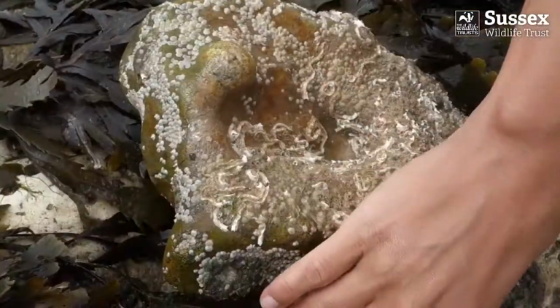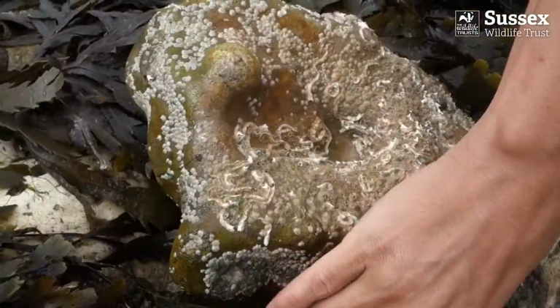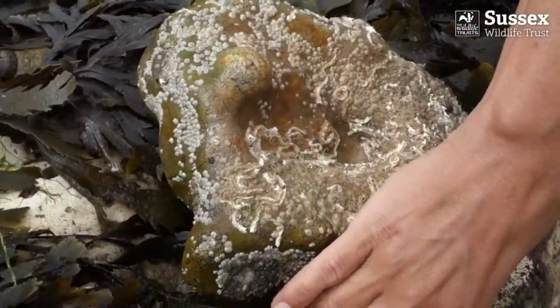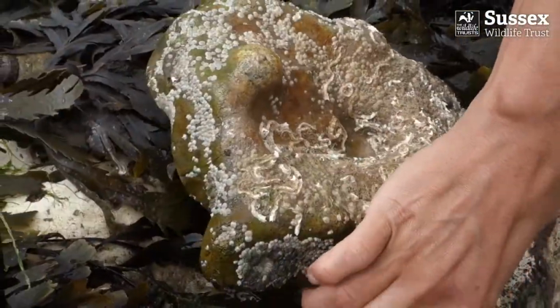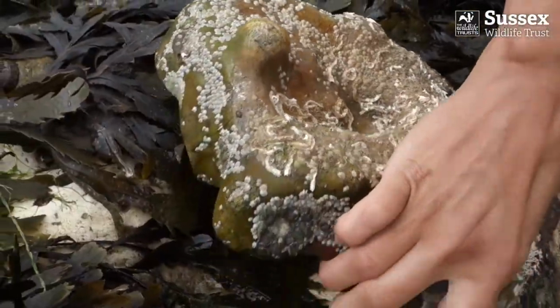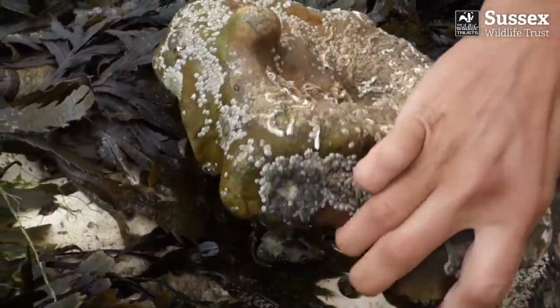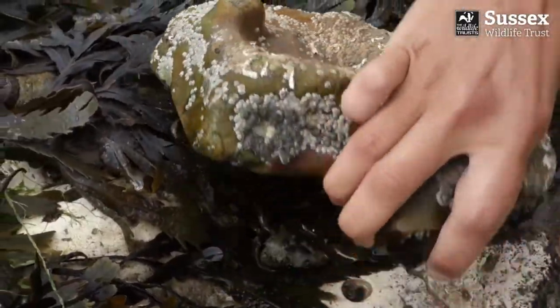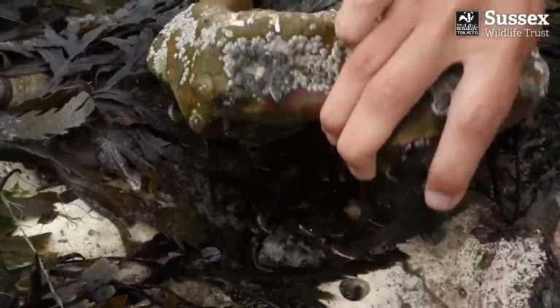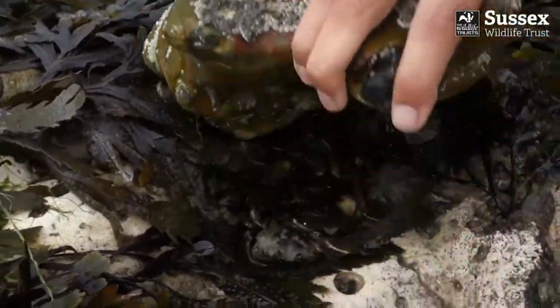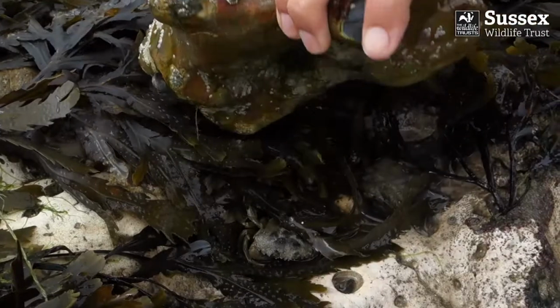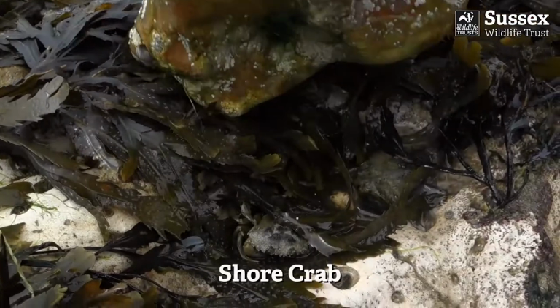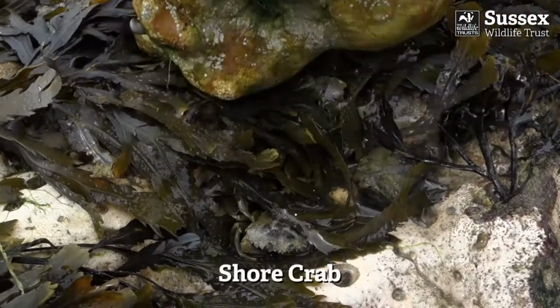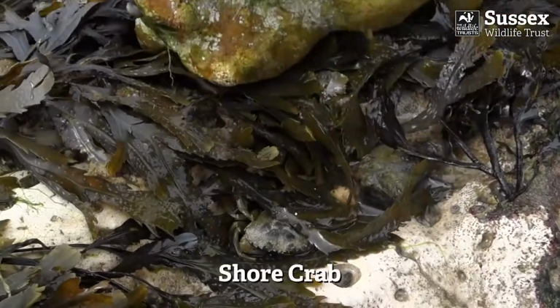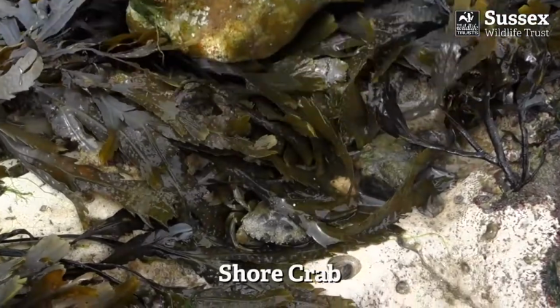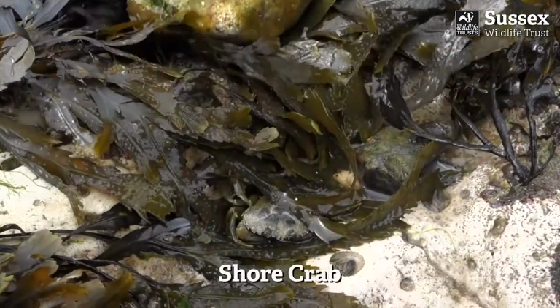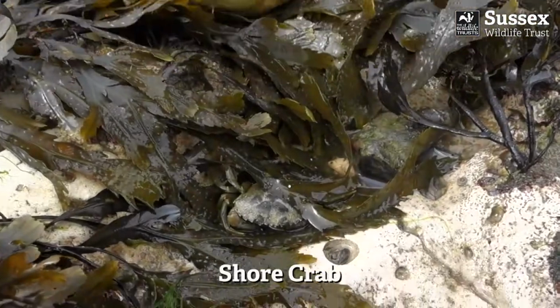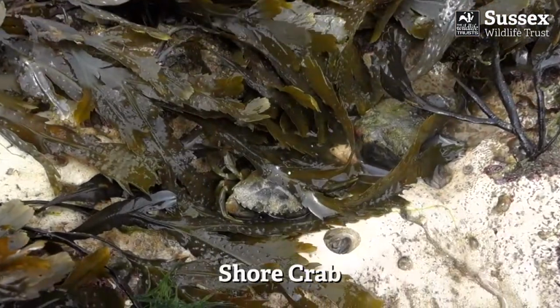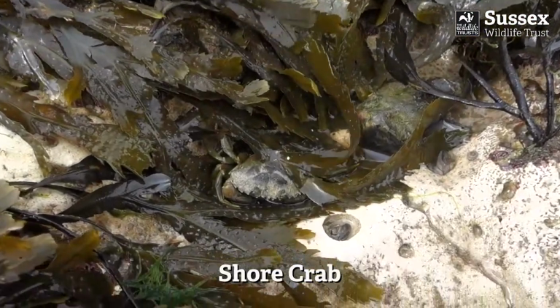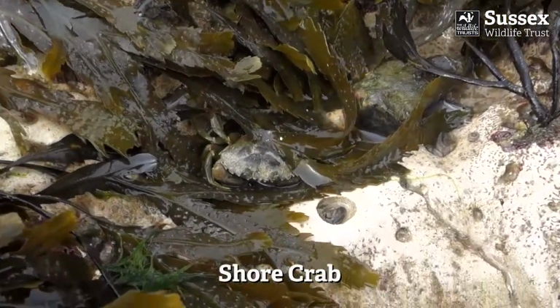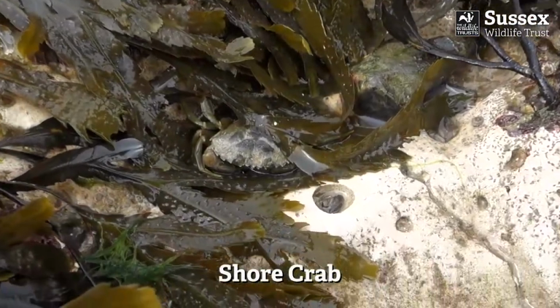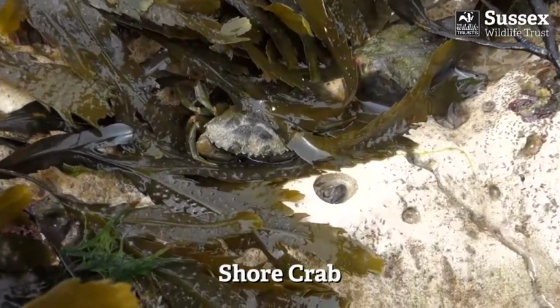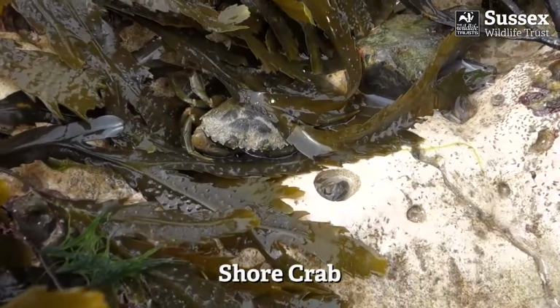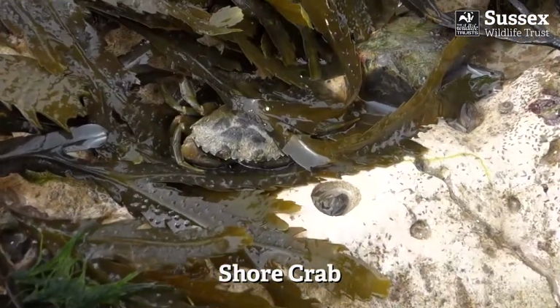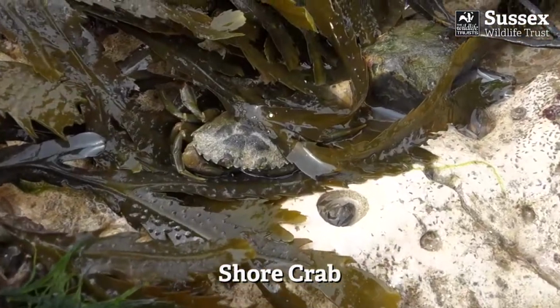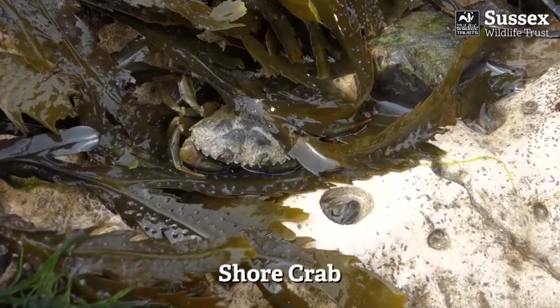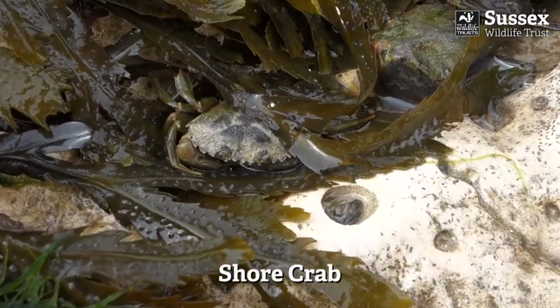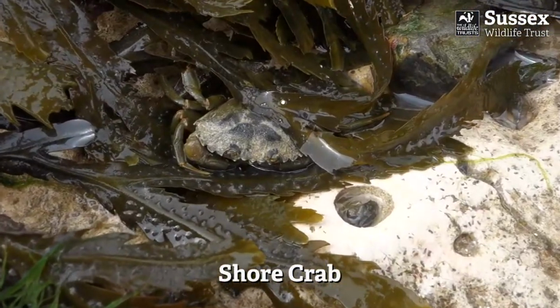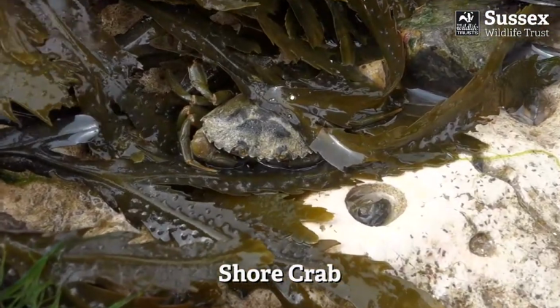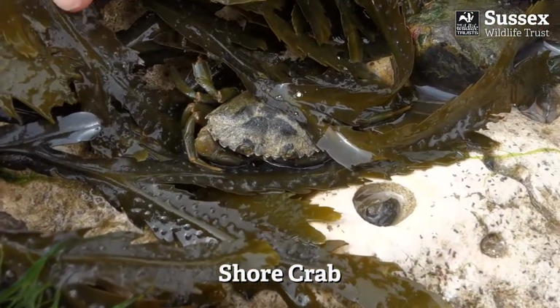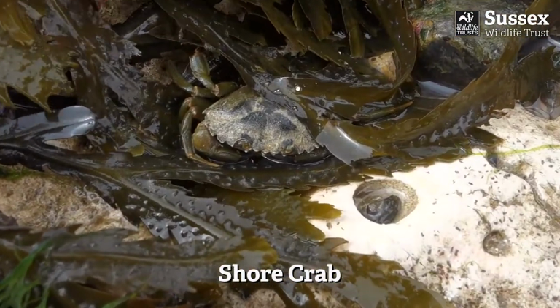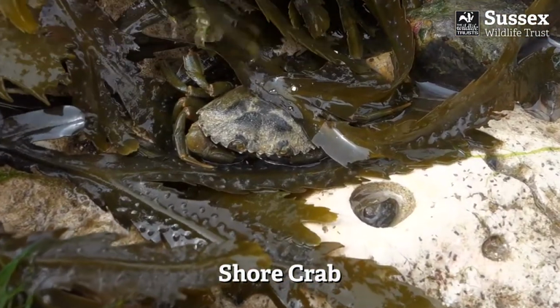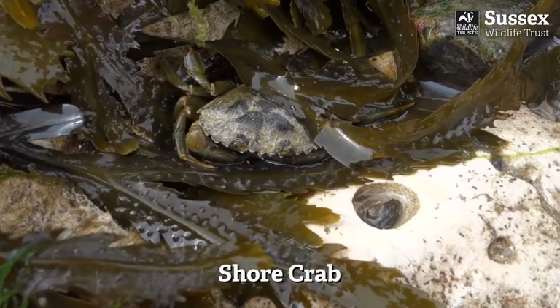Don't forget to look under rocks to find all the hidden creatures, like this common shore crab. Good luck and have fun!